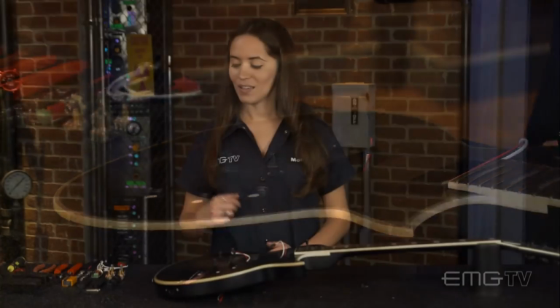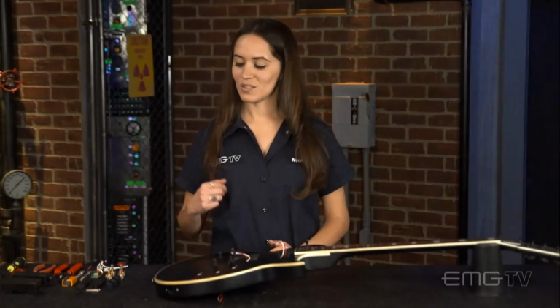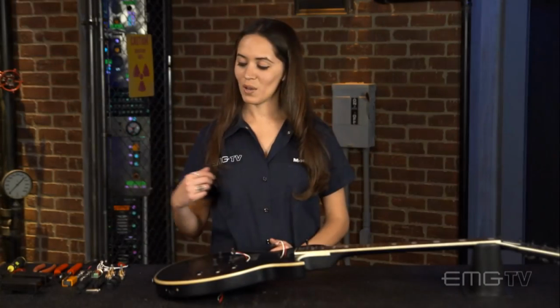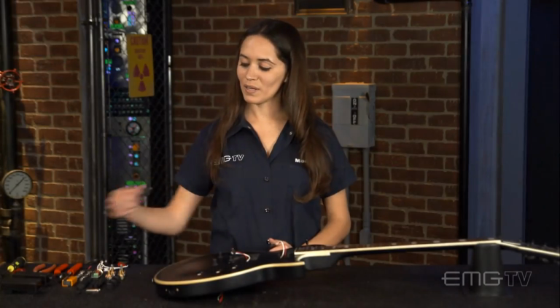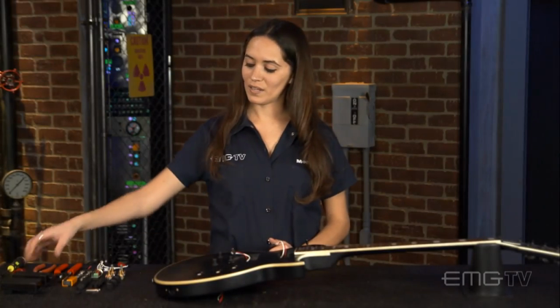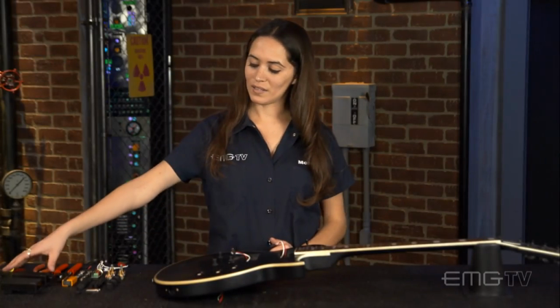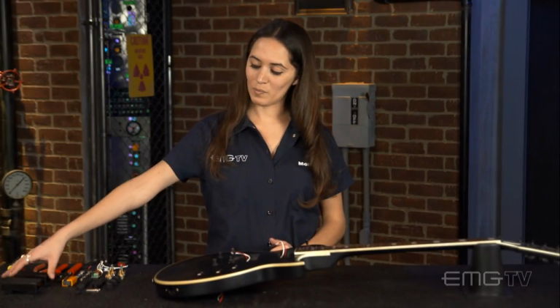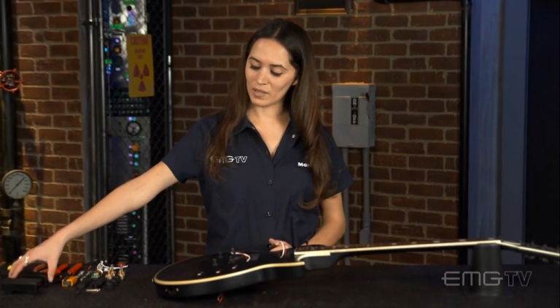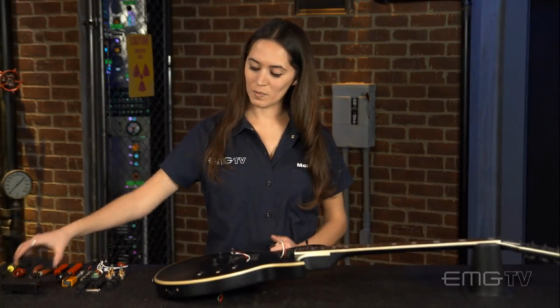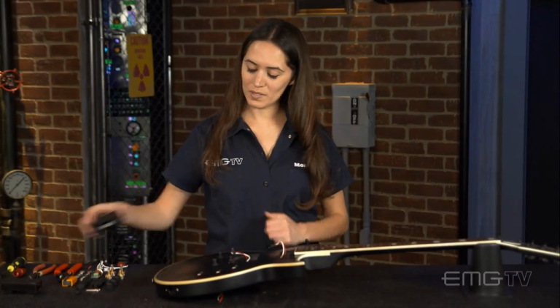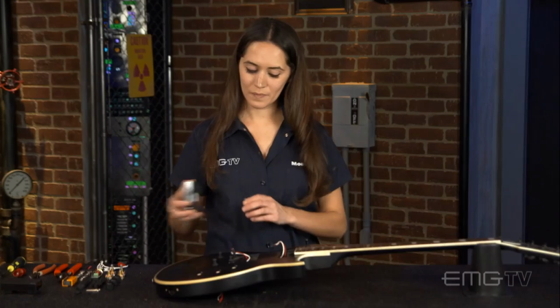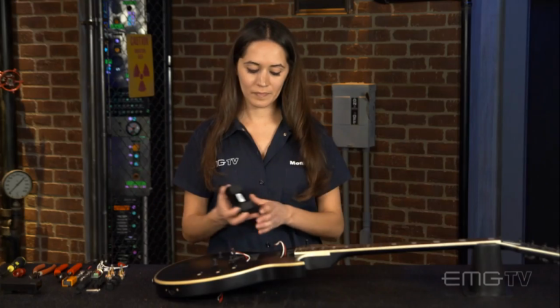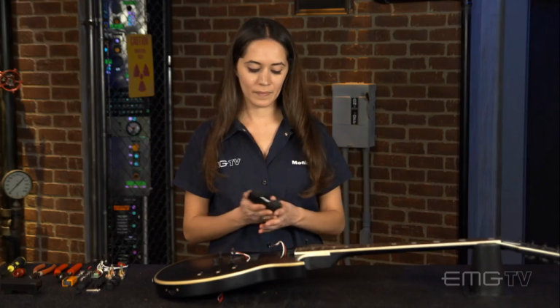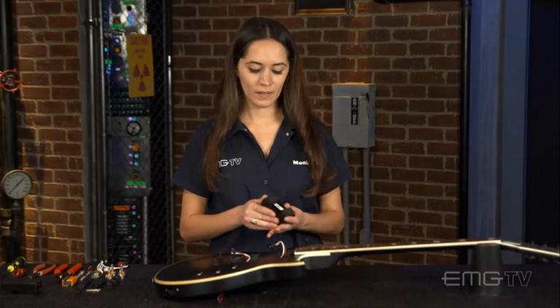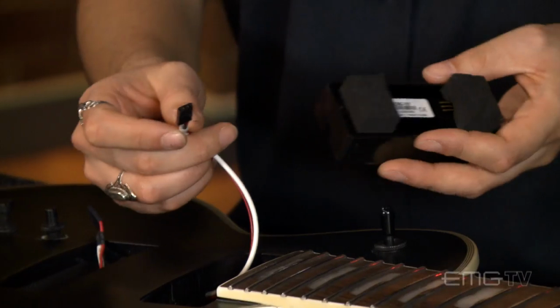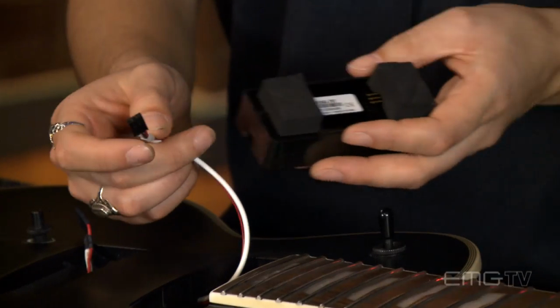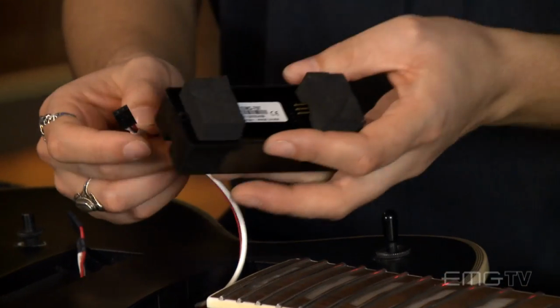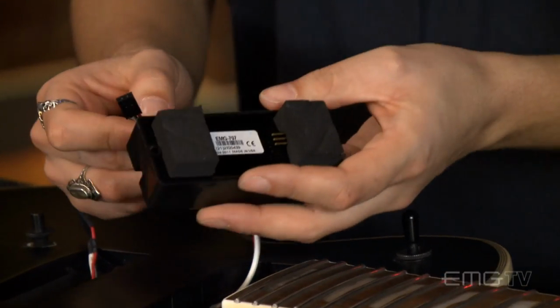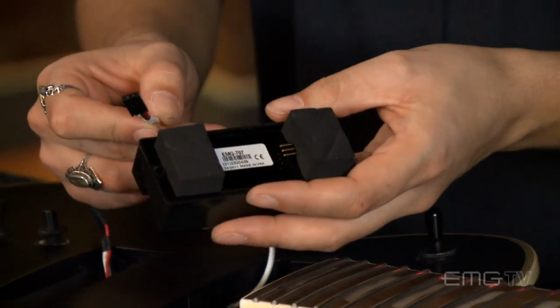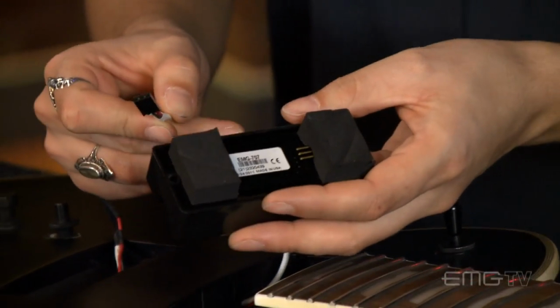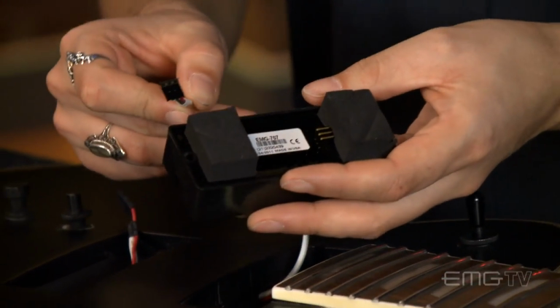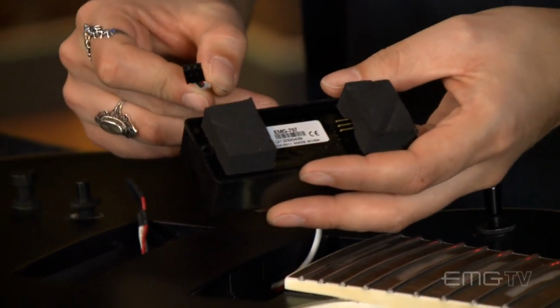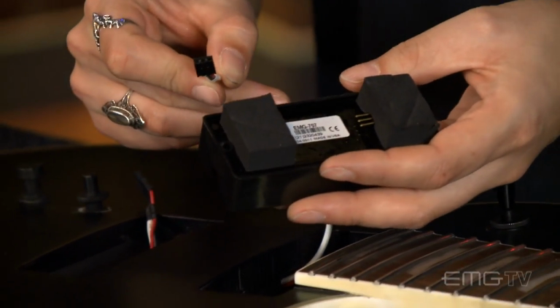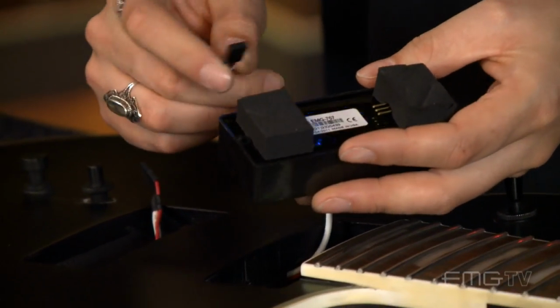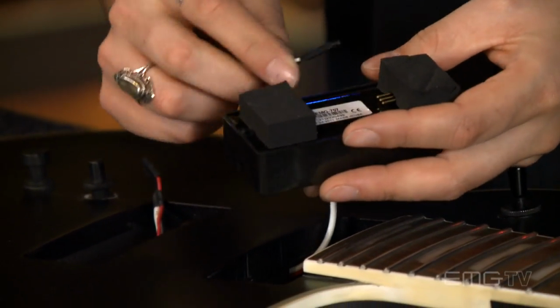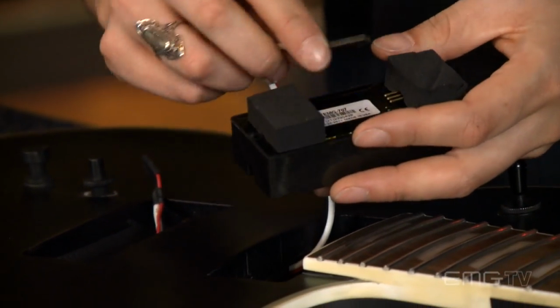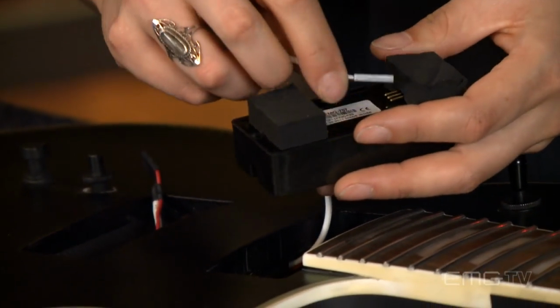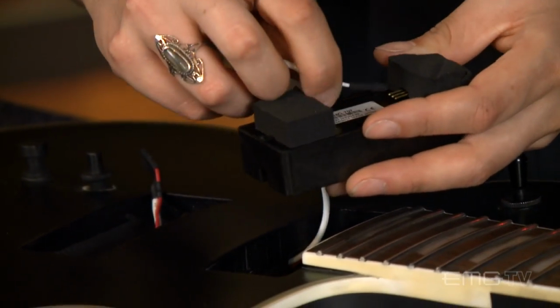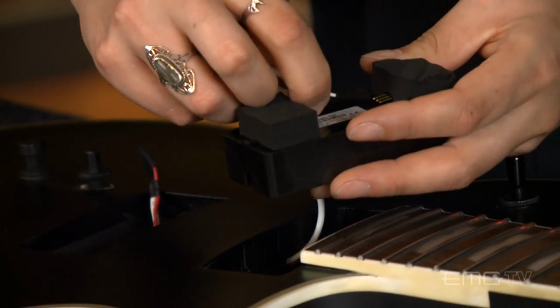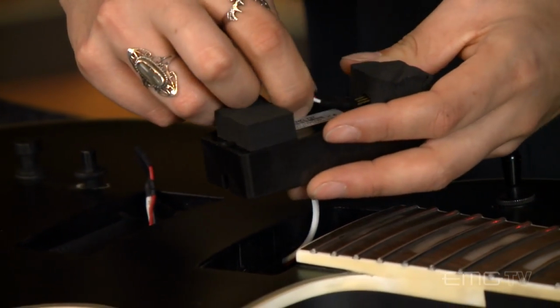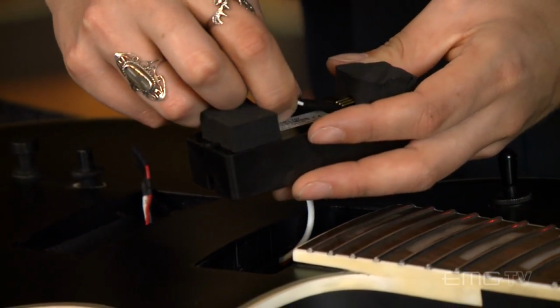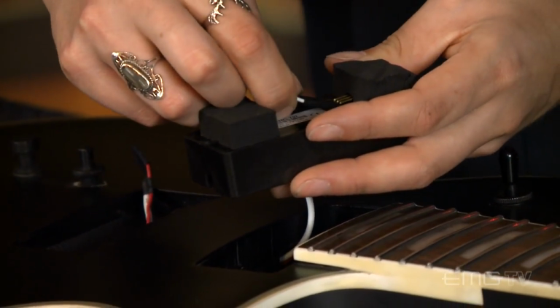Now I'm going to connect the pickups to the quick-connect cables, making sure that the arrows are facing up.